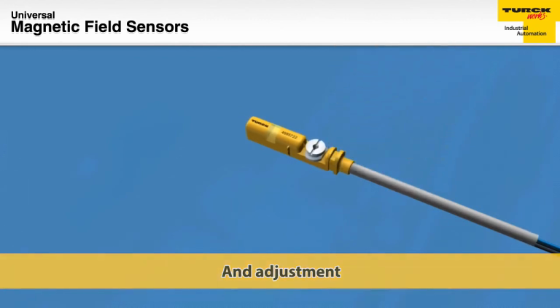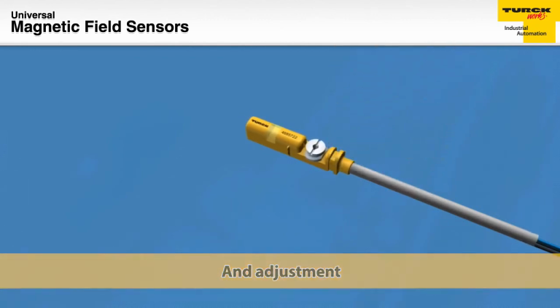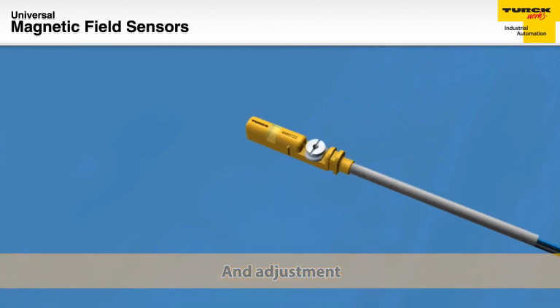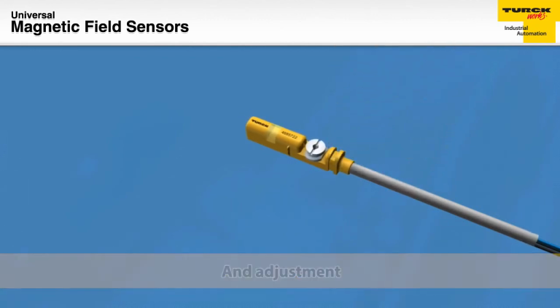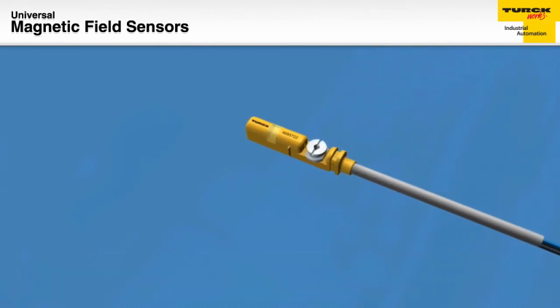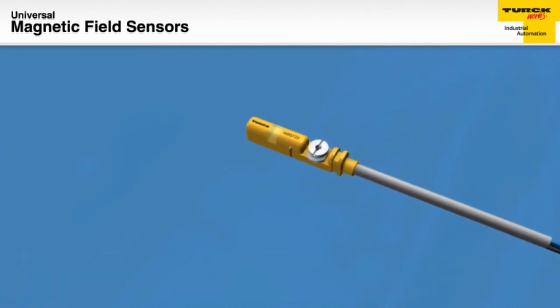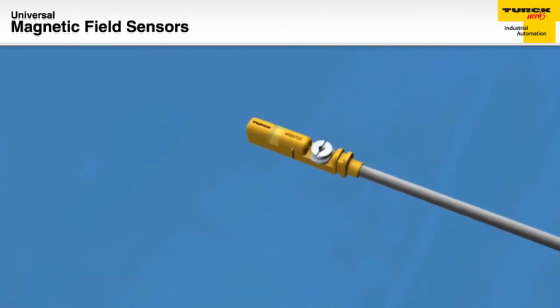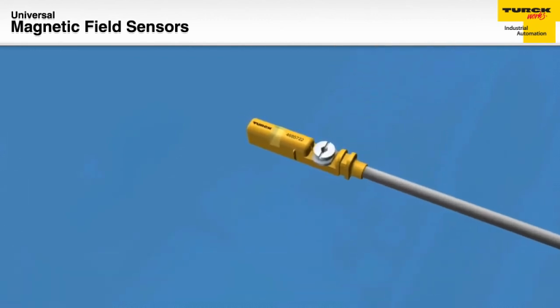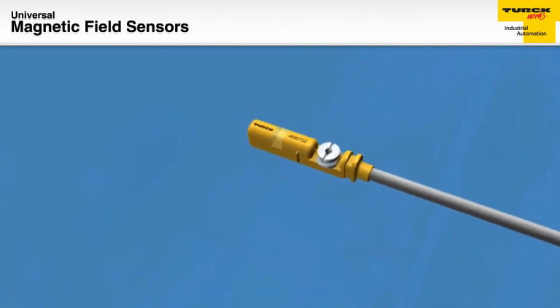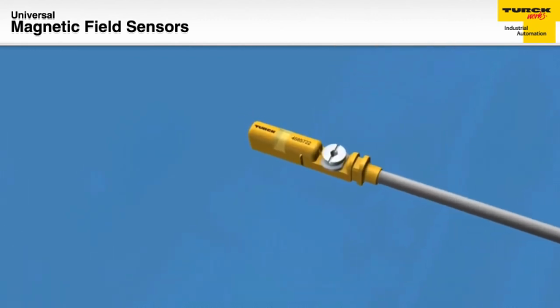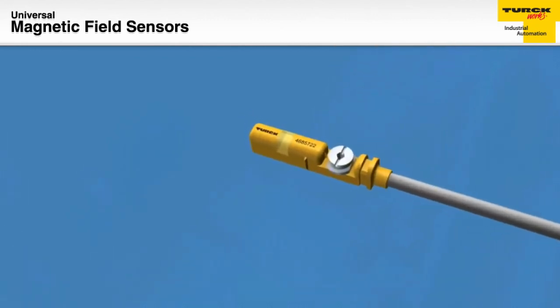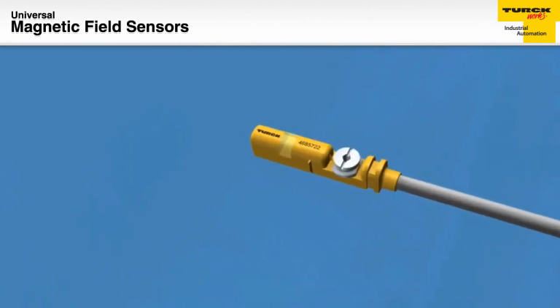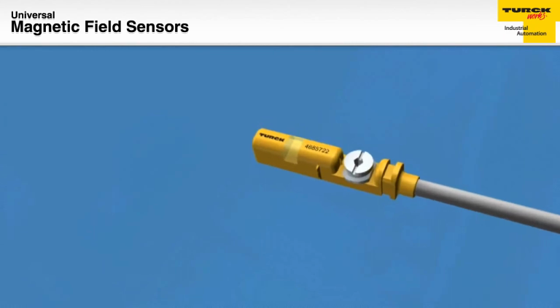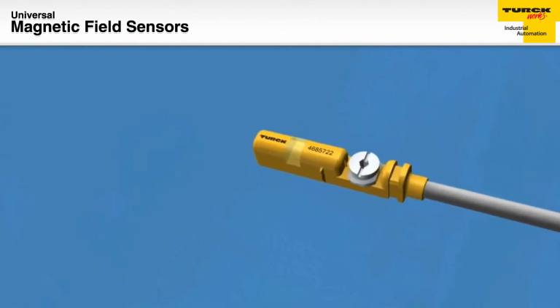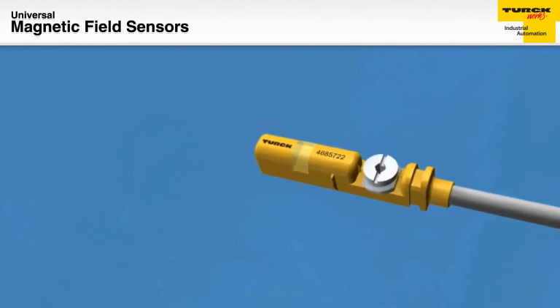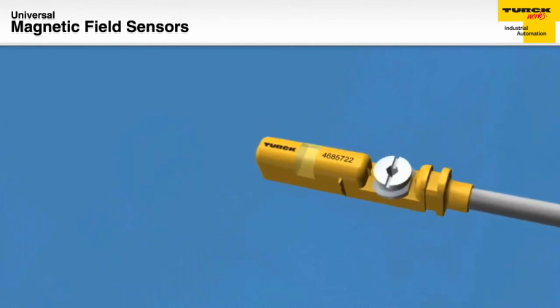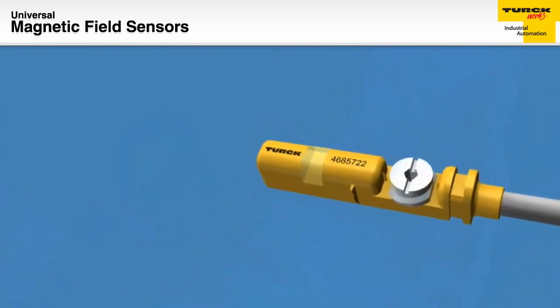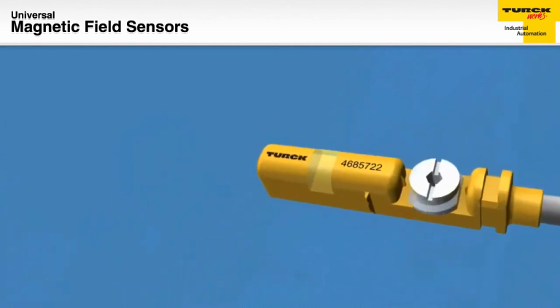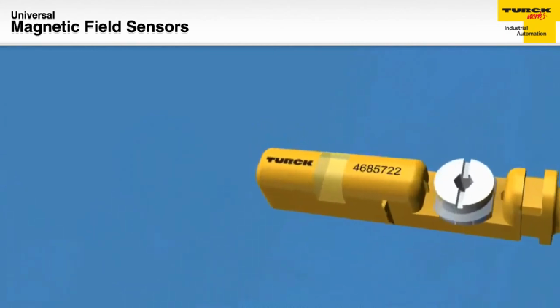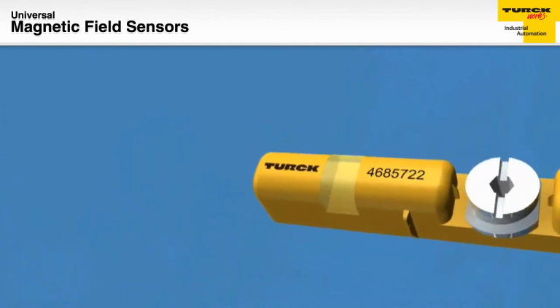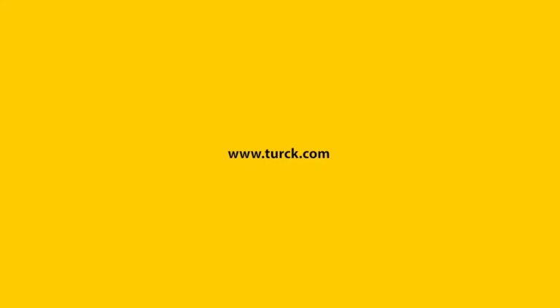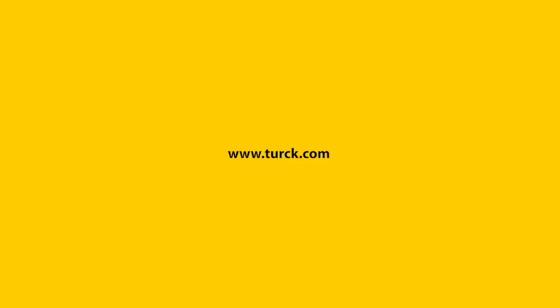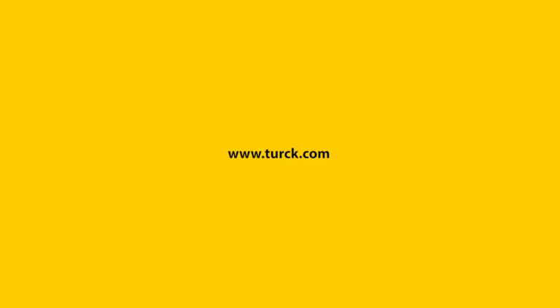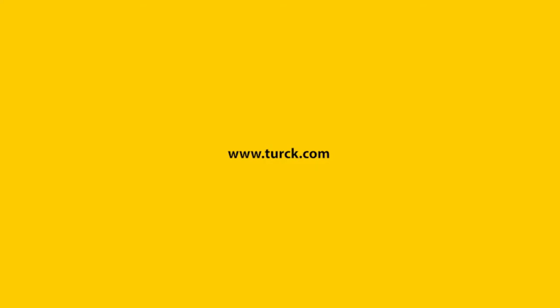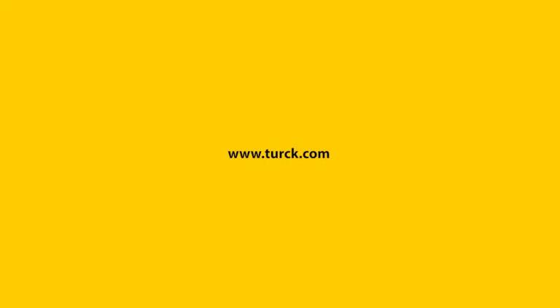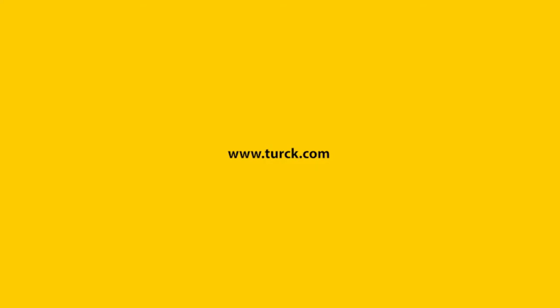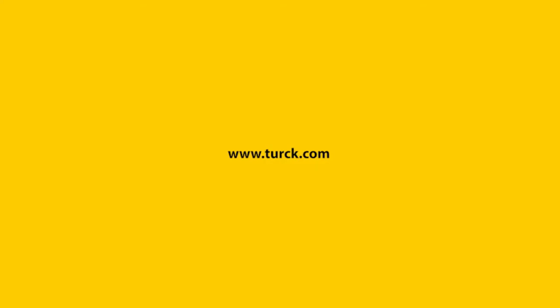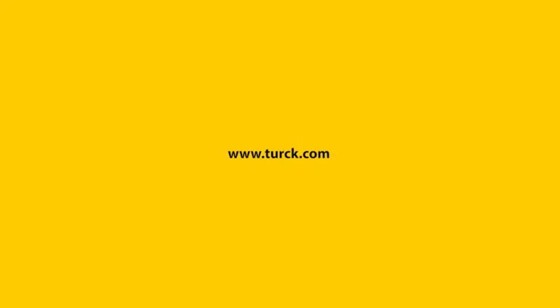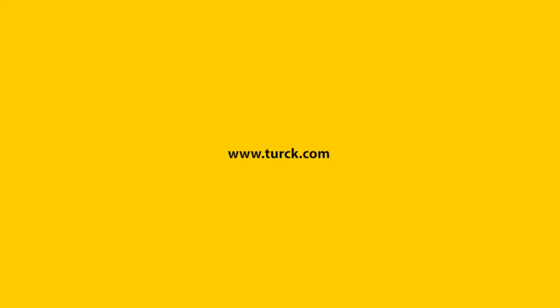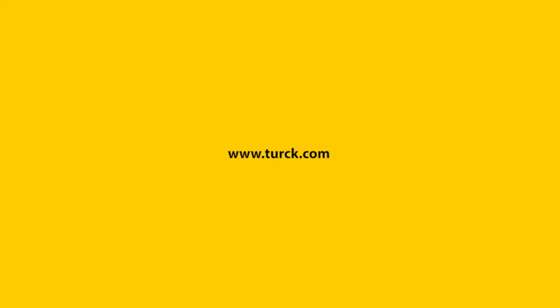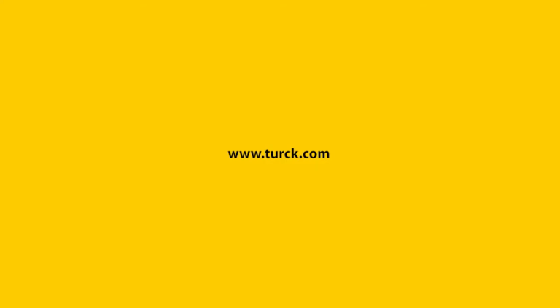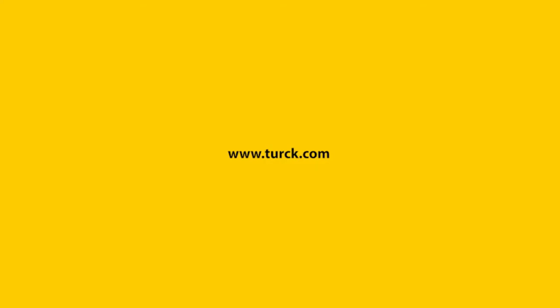Contact Turk for further information regarding position sensors for any cylinder type or manufacturer.